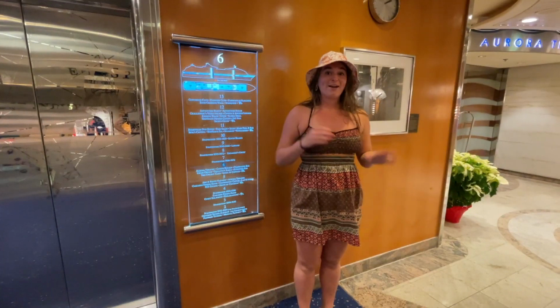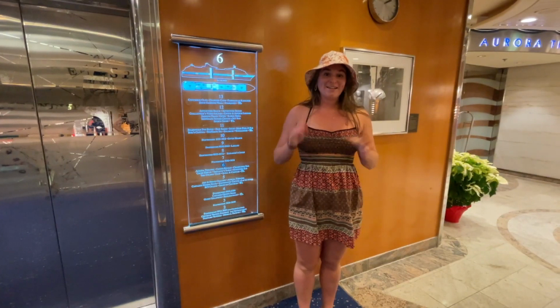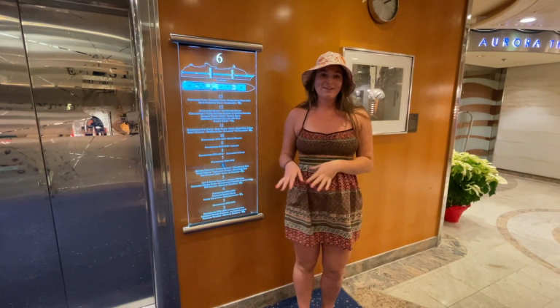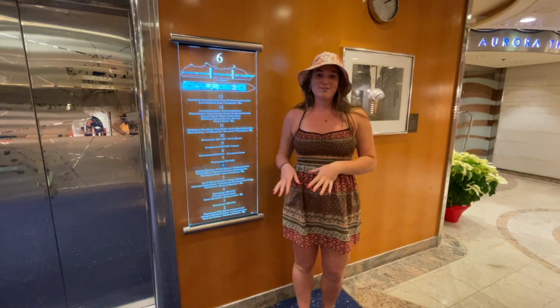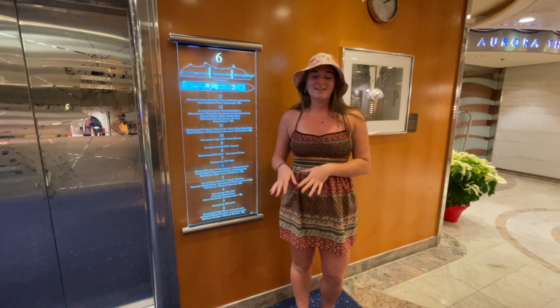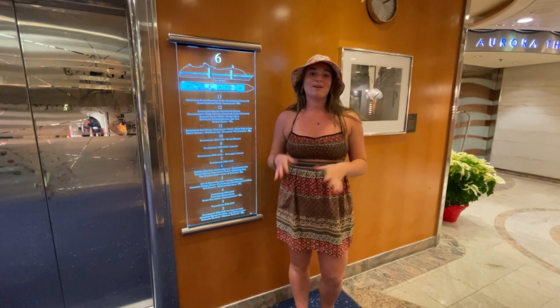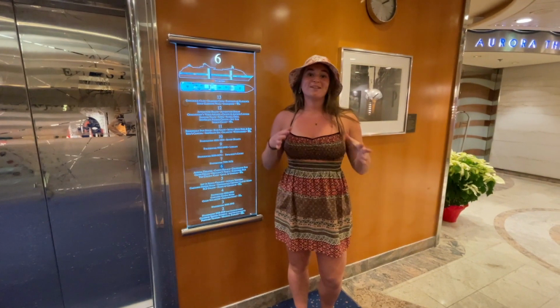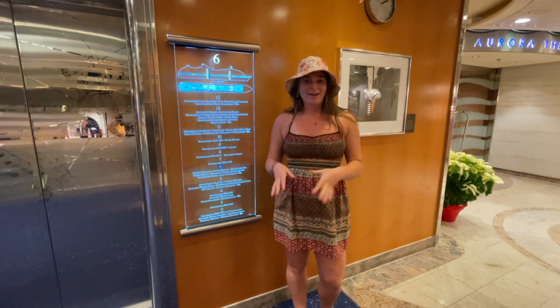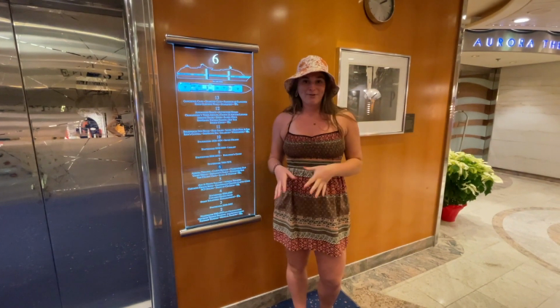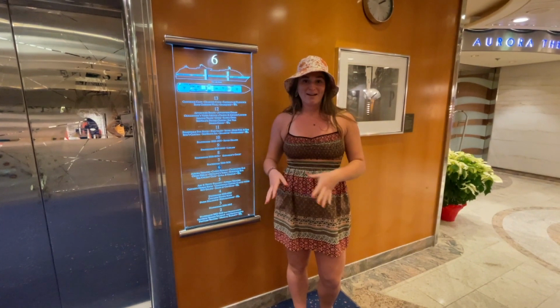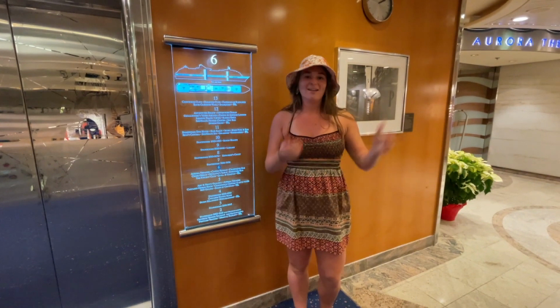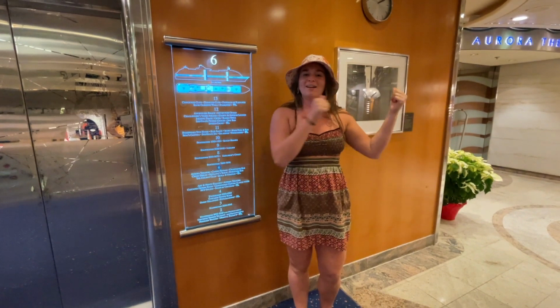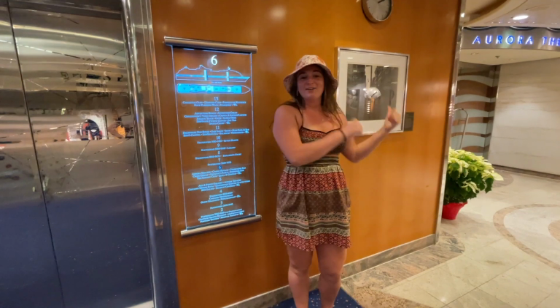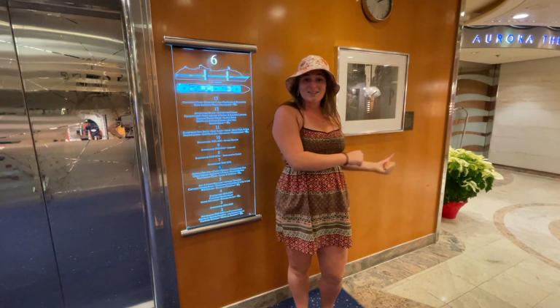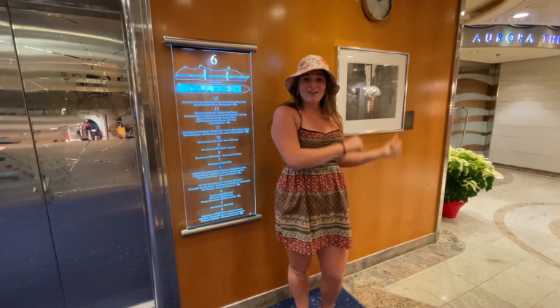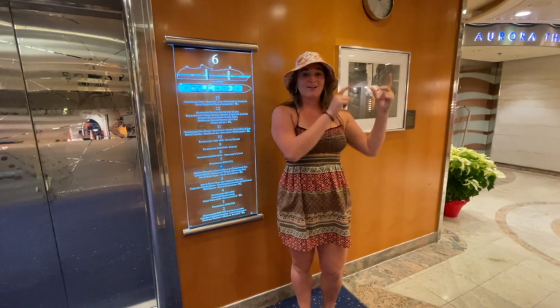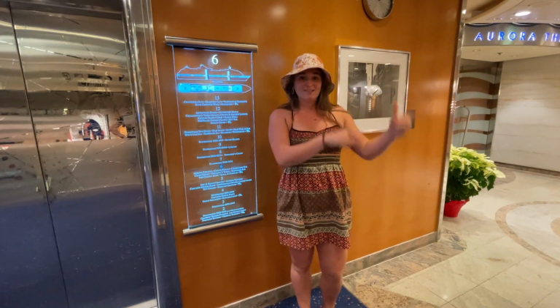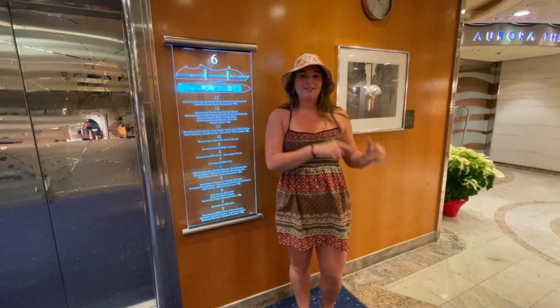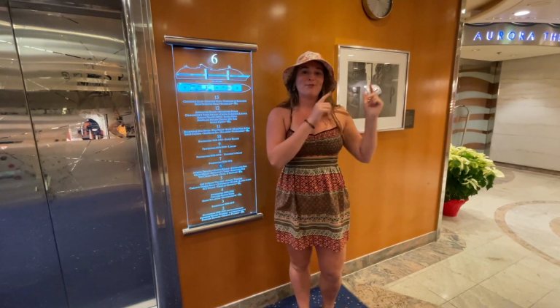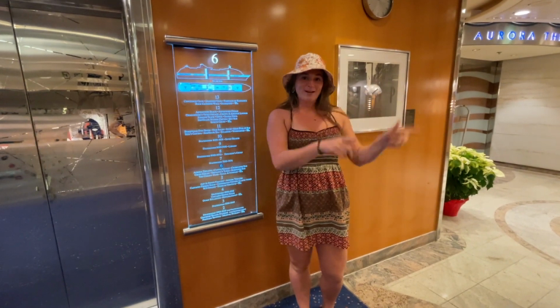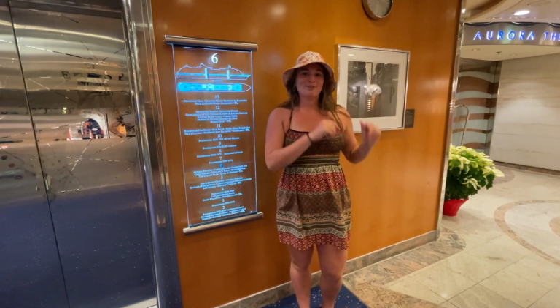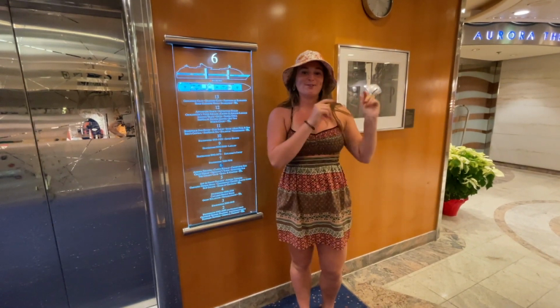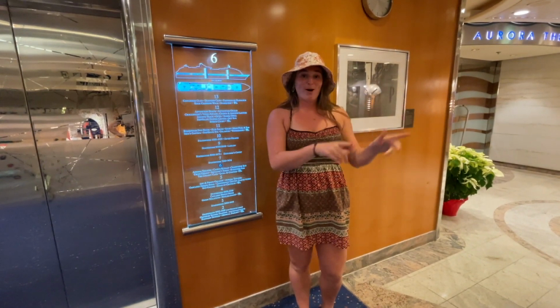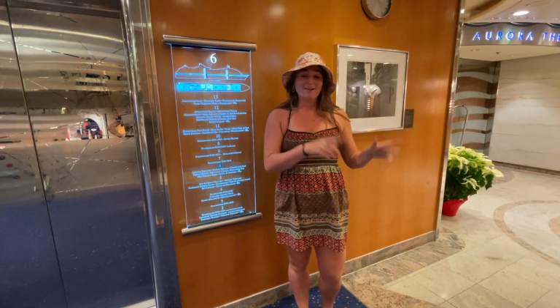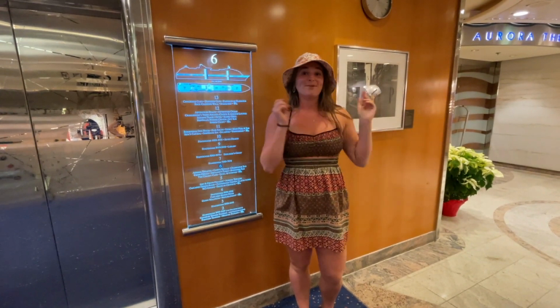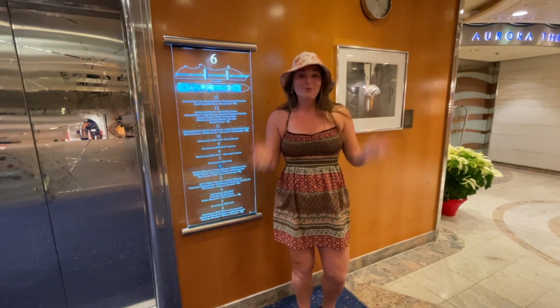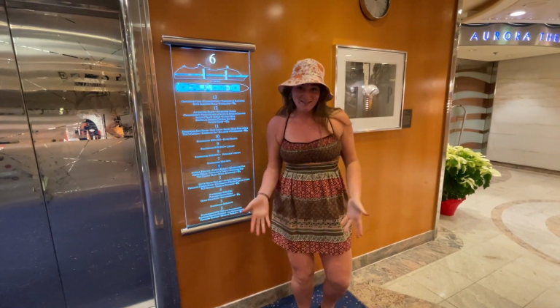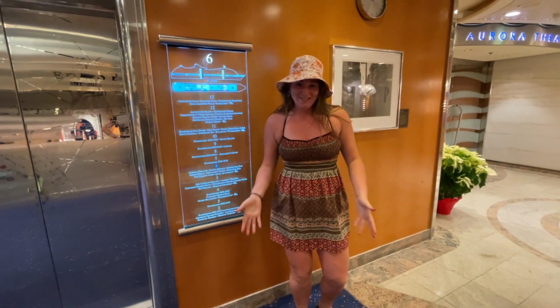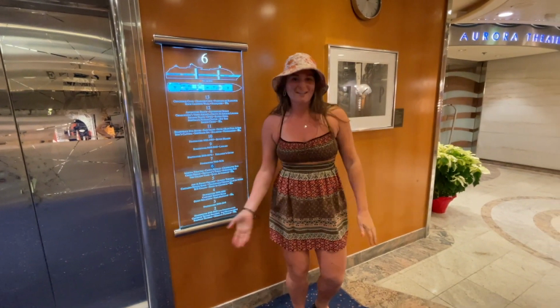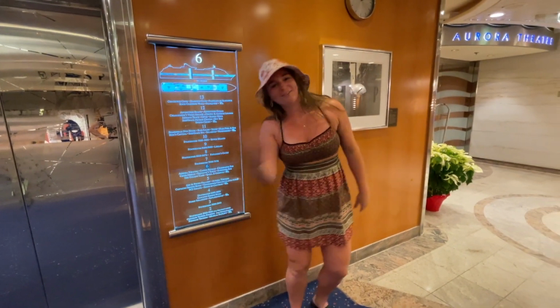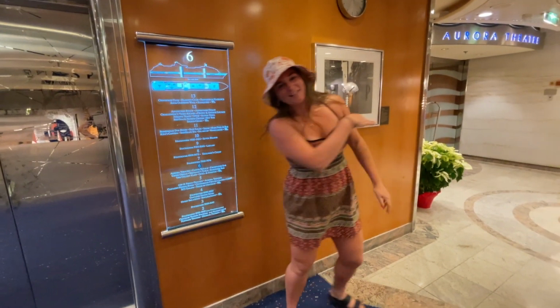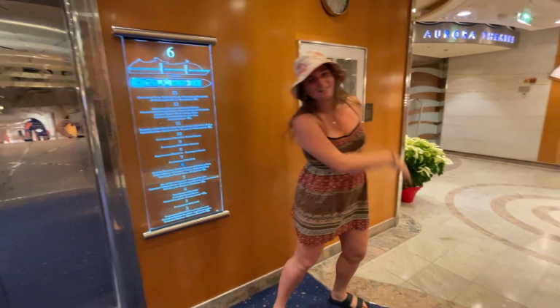Here on level six there's a lot going on. There's a theater, casino, restaurants, bars, and a movie theater. Come on, let's see it.